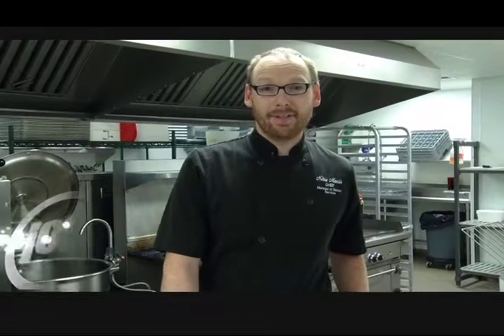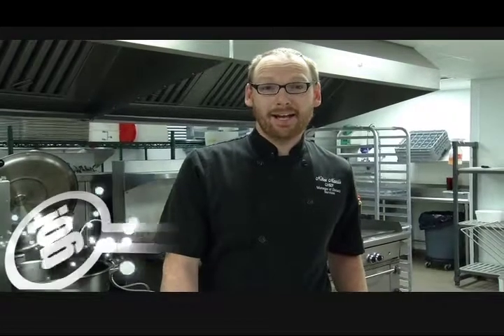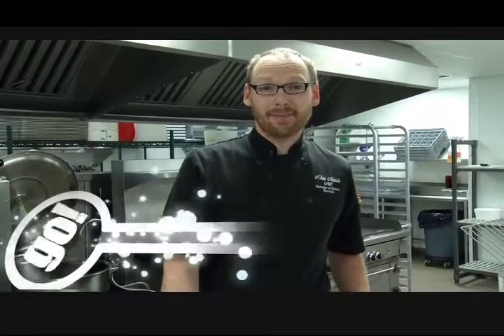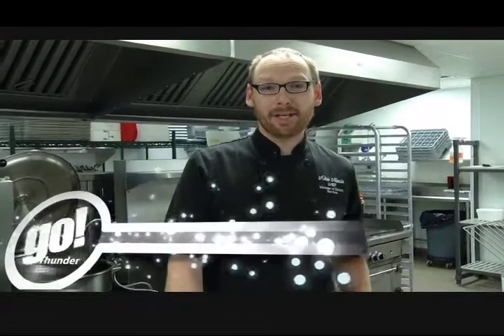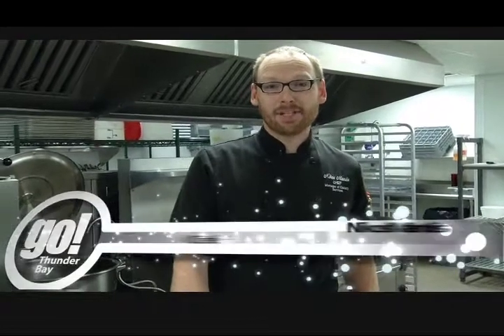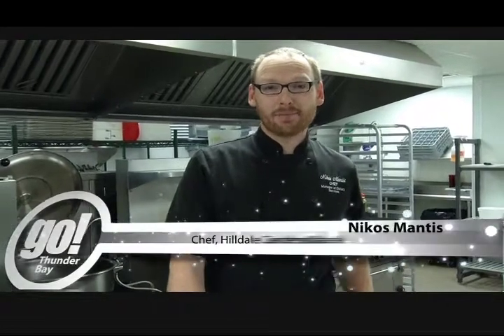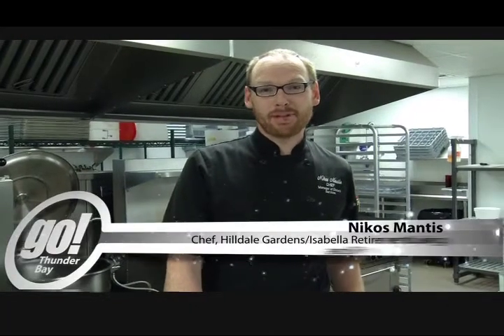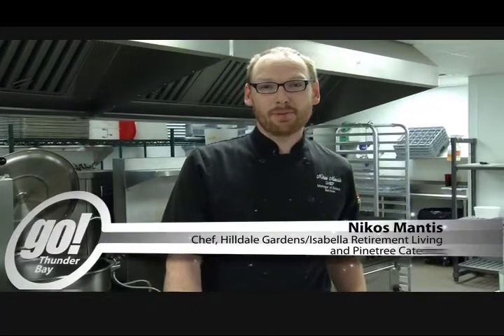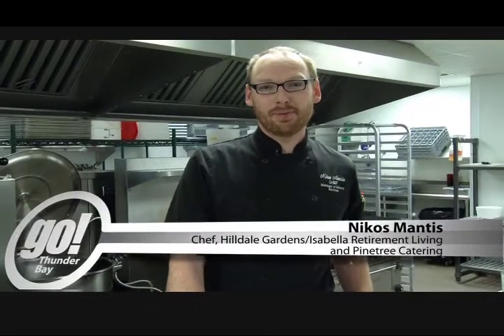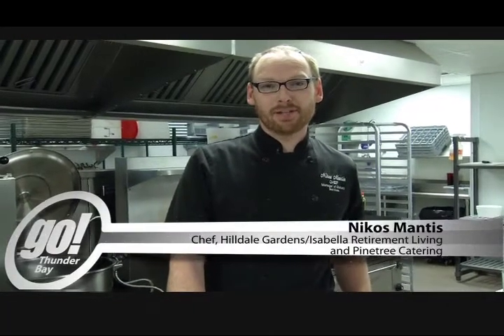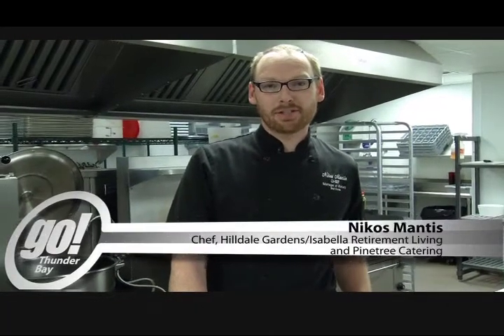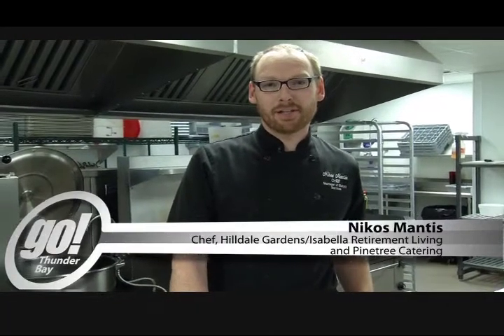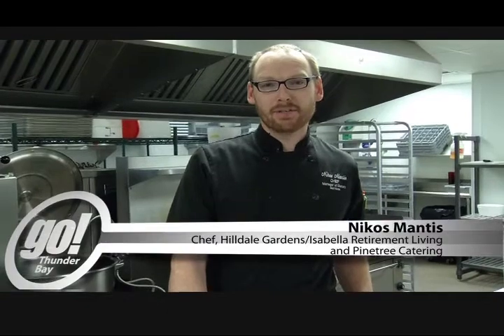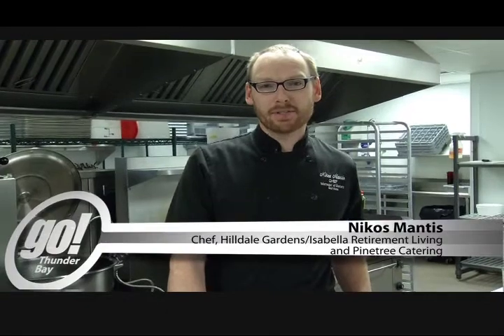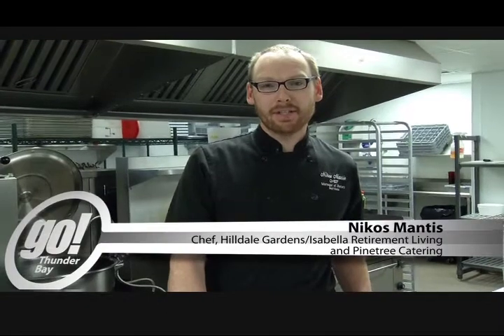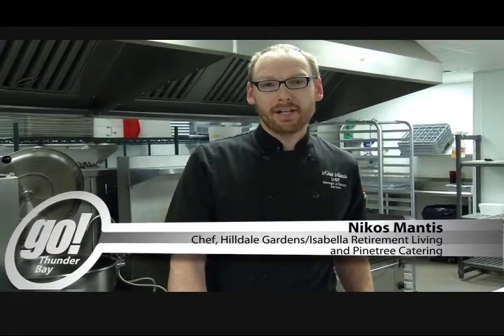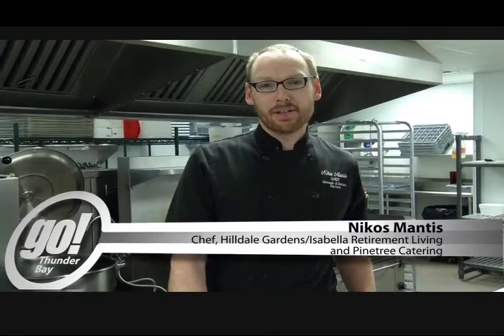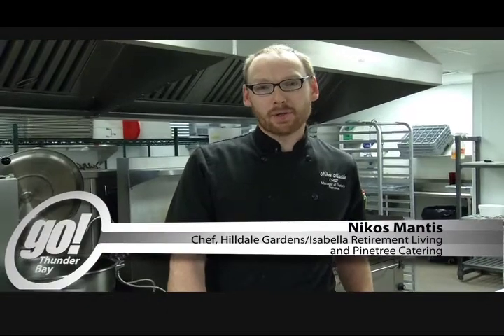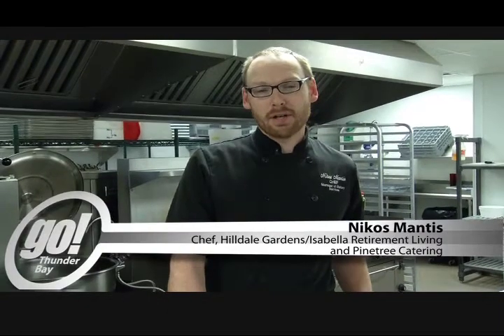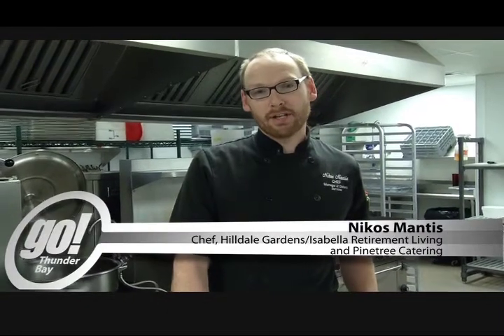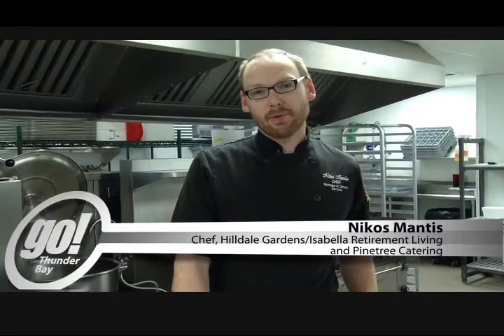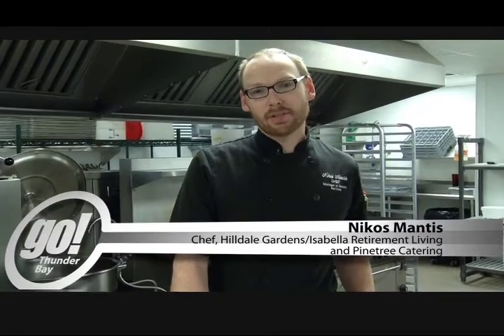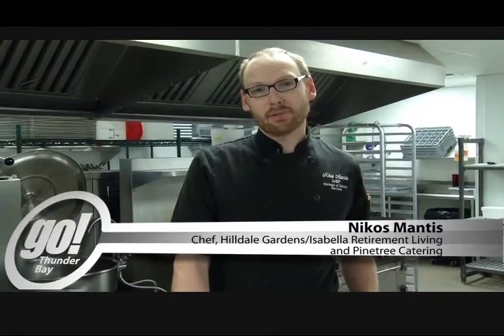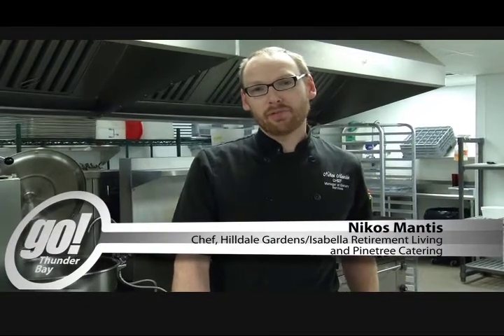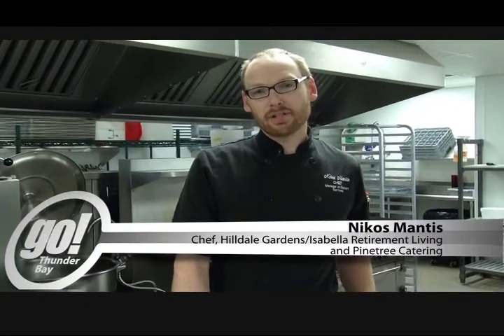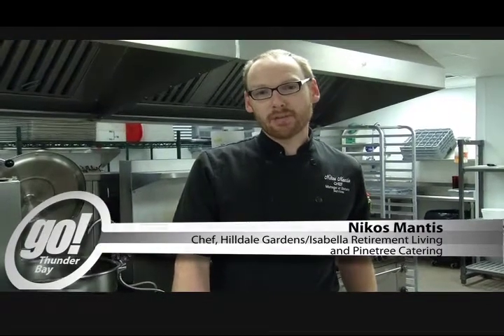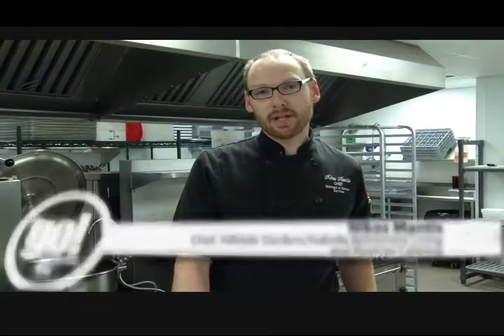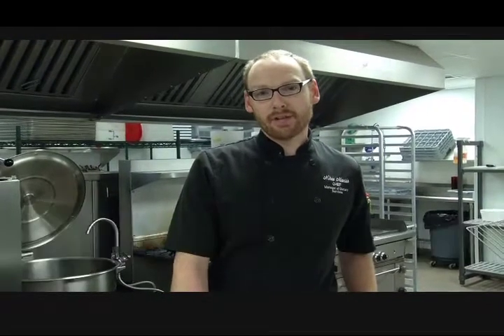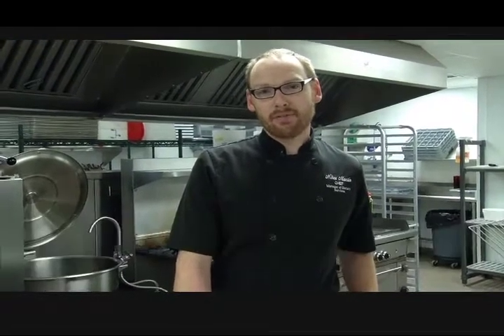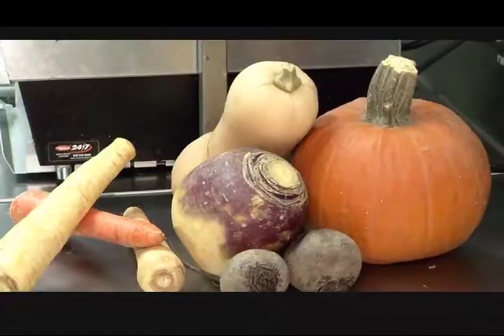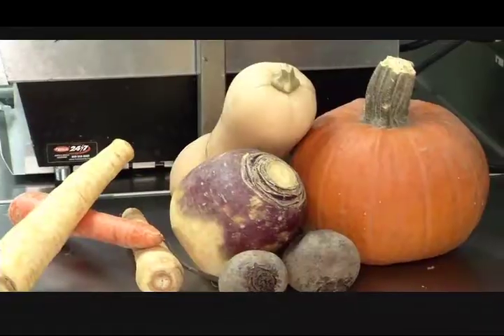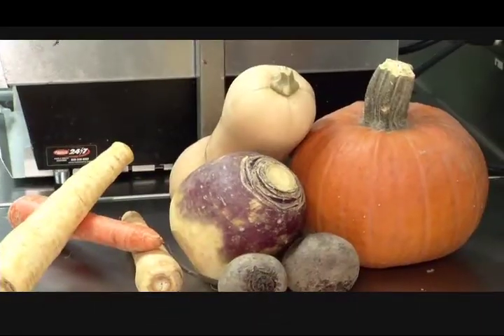Hi, my name is Nikos Mantis. Welcome back to Kitchen Conundrums. This week we're talking about using root vegetables and fall vegetables.